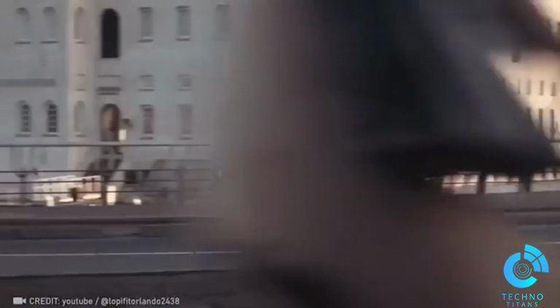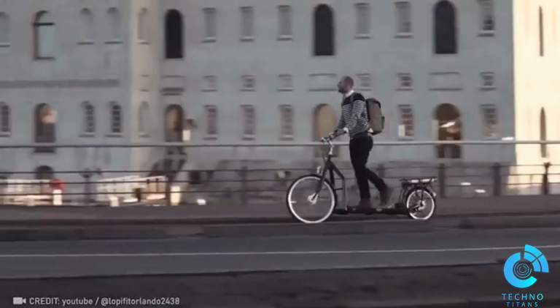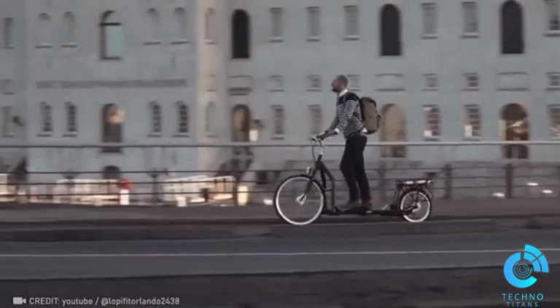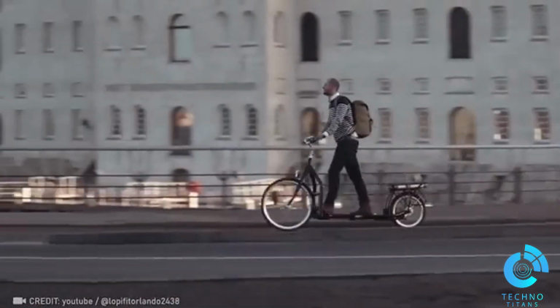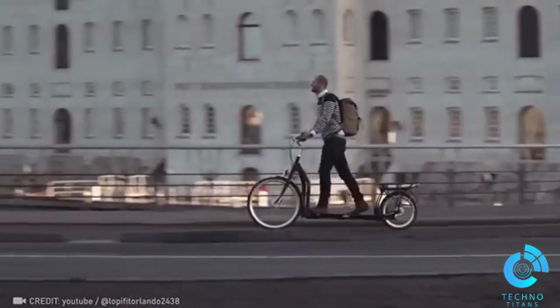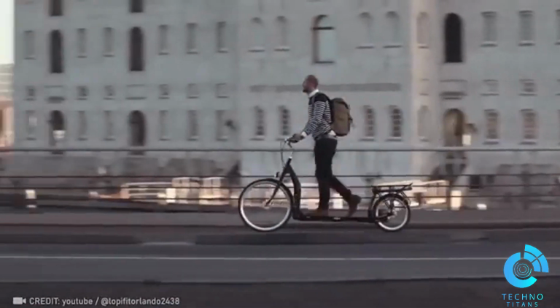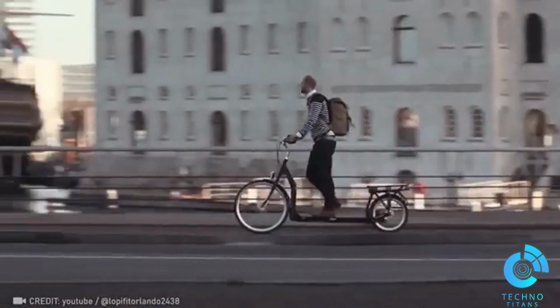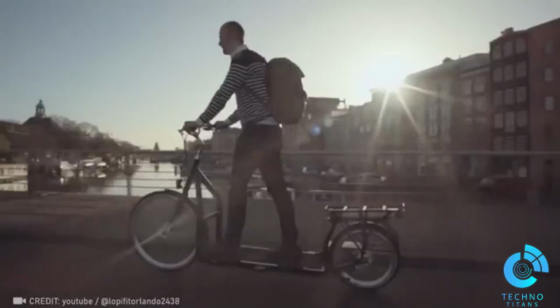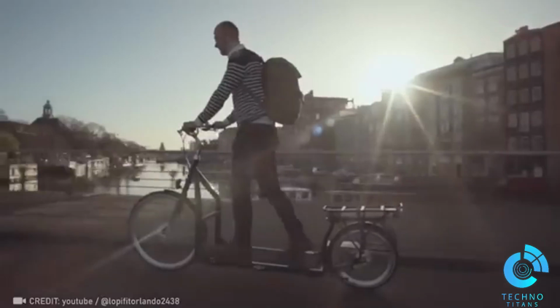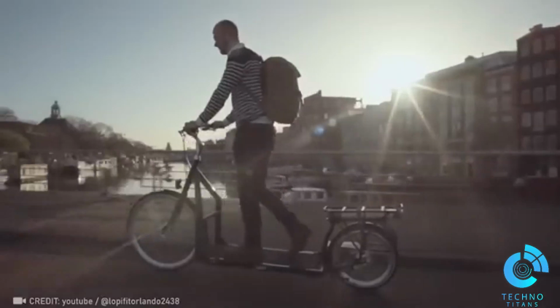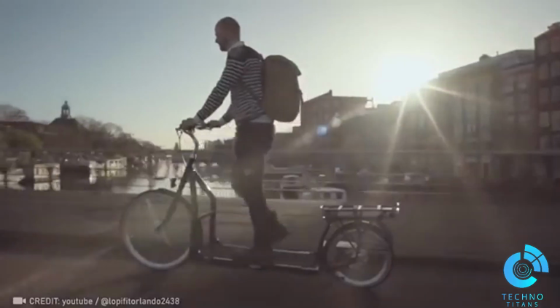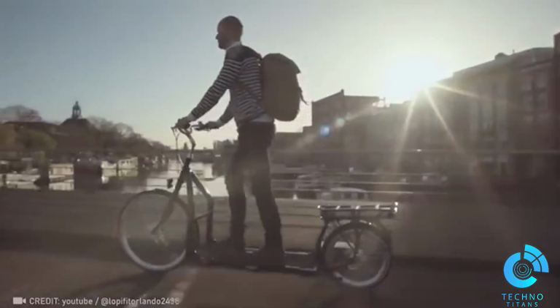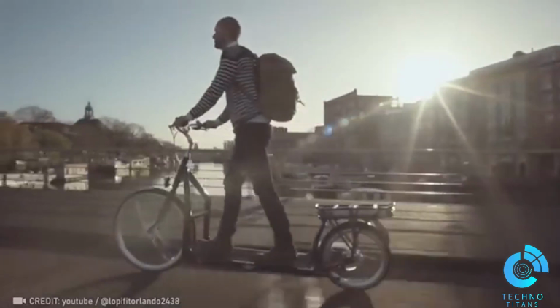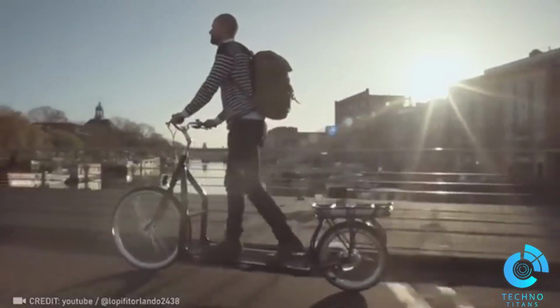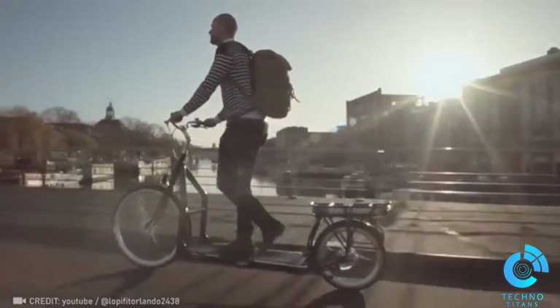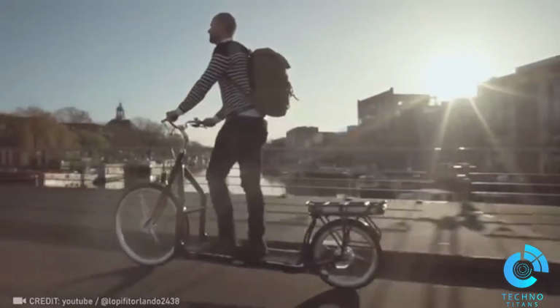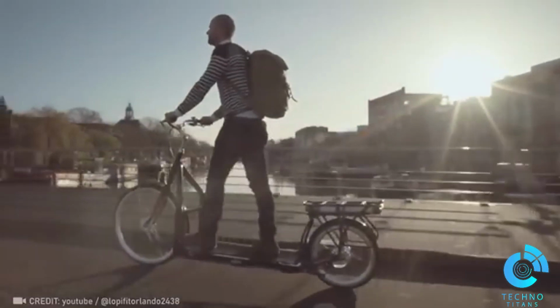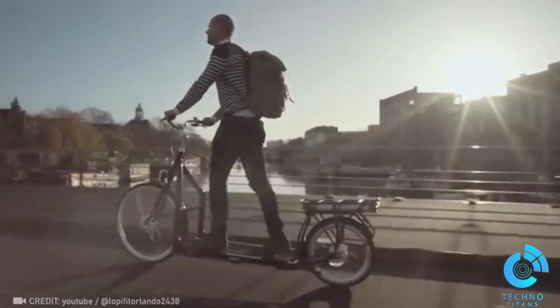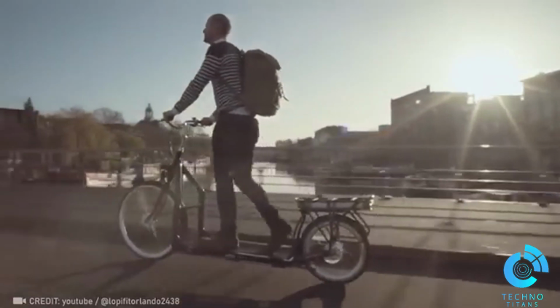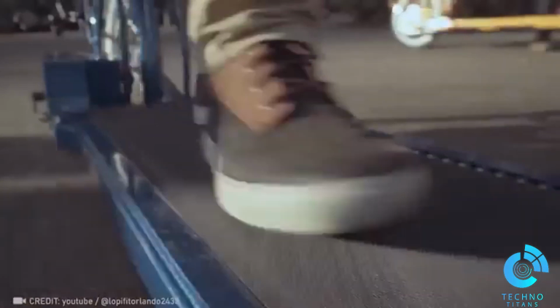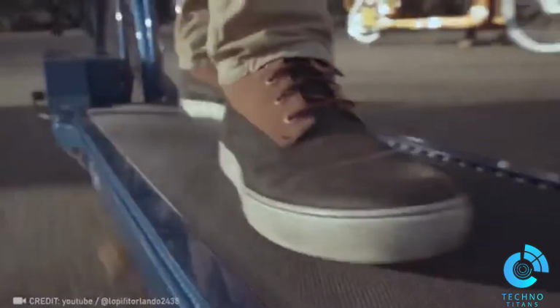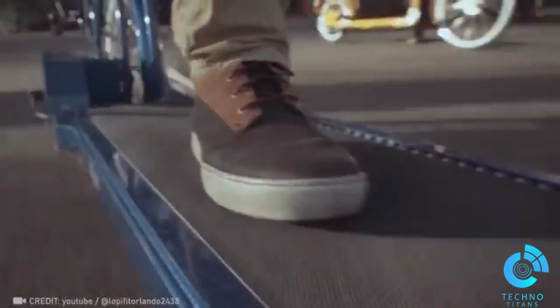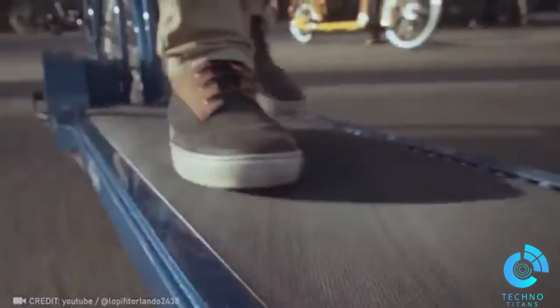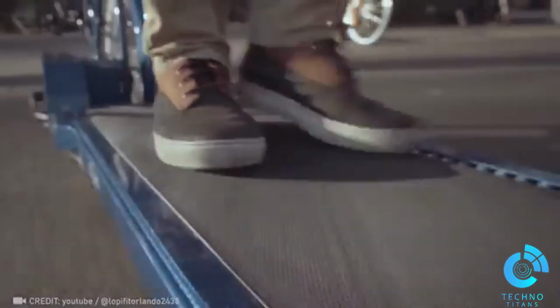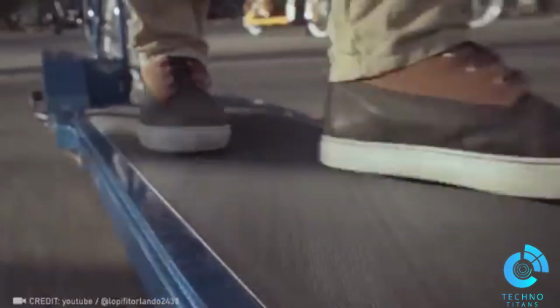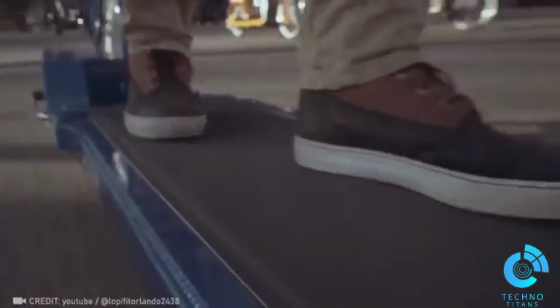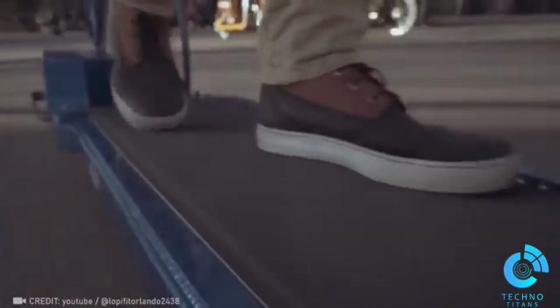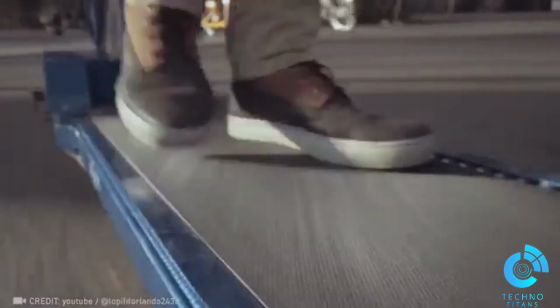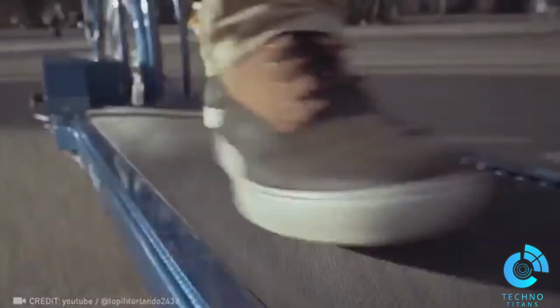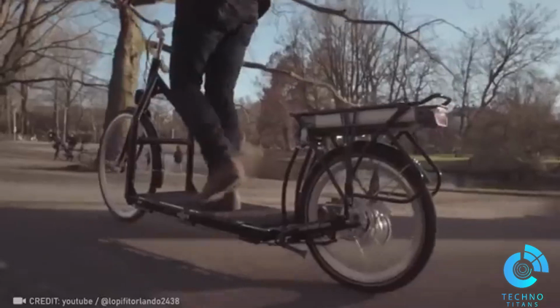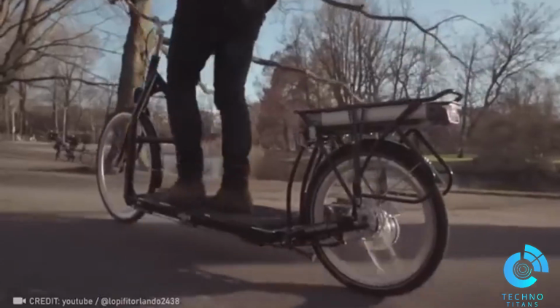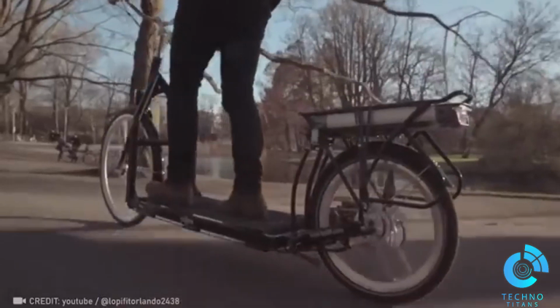There's nothing better than a stroll in the fresh air, so let it be quick and productive with the world's first walking bike.